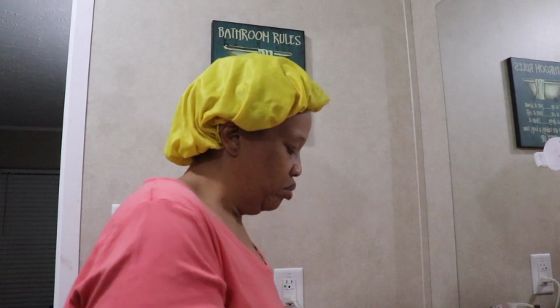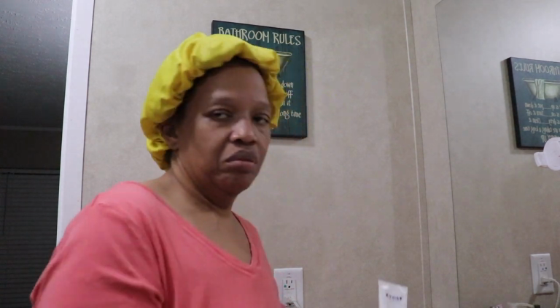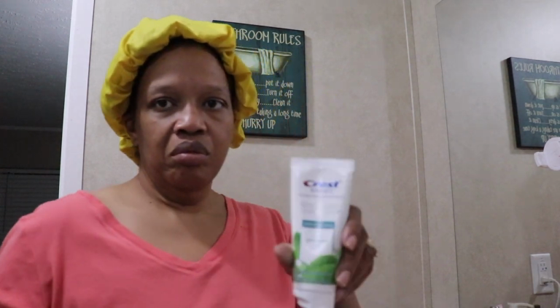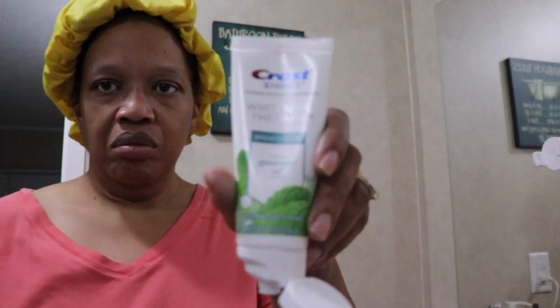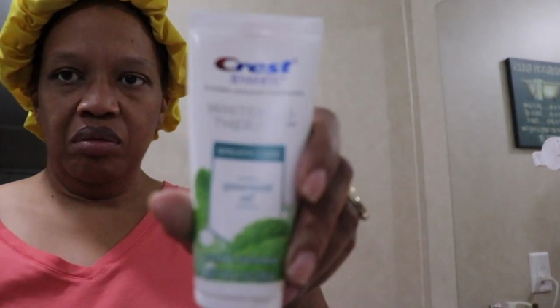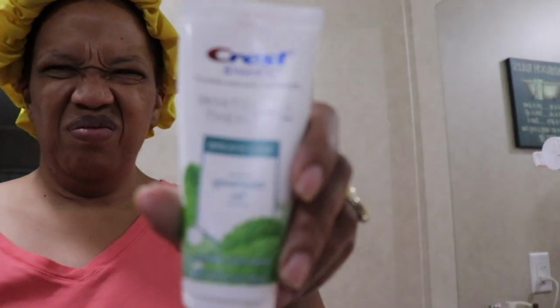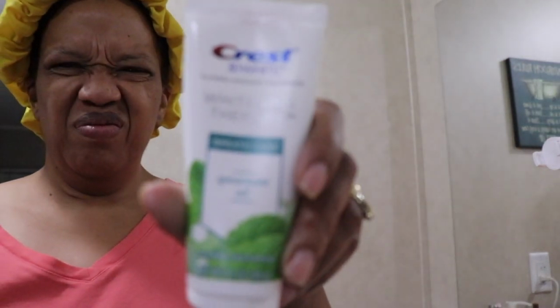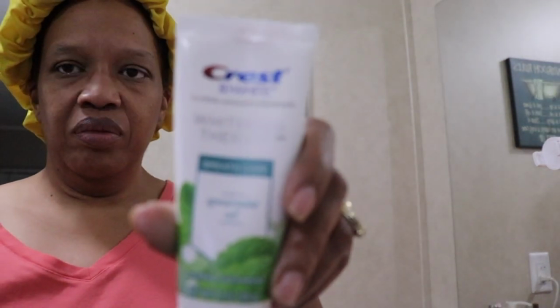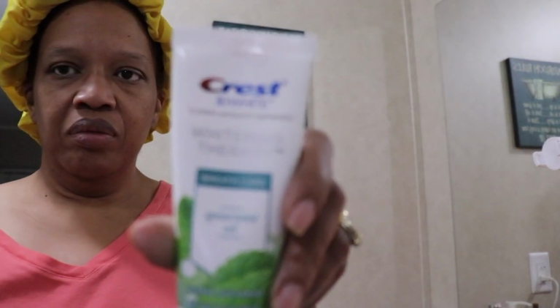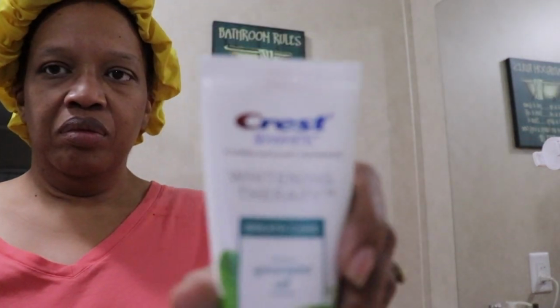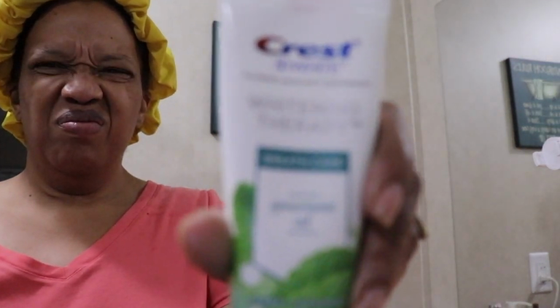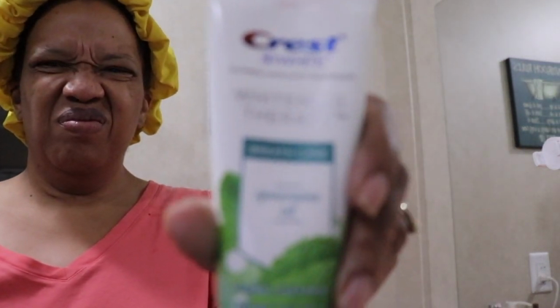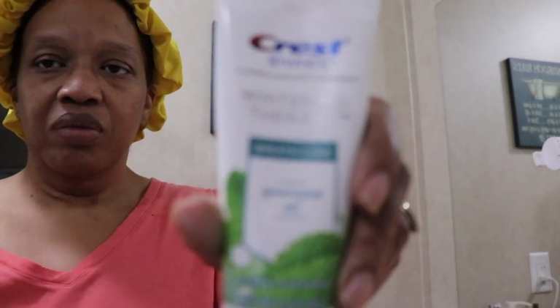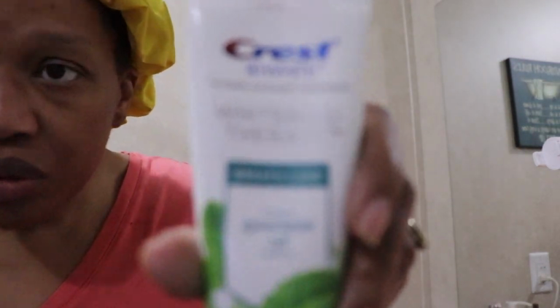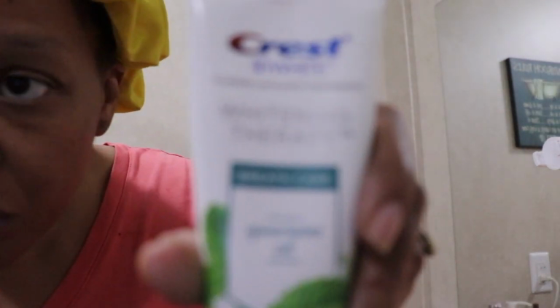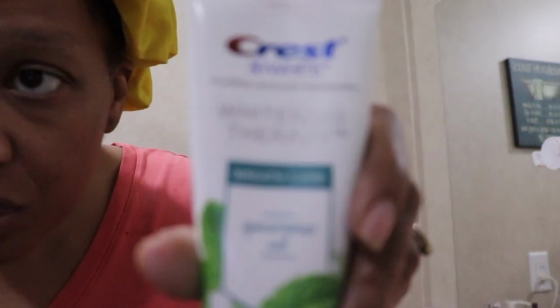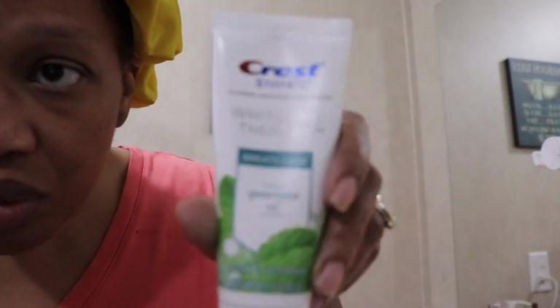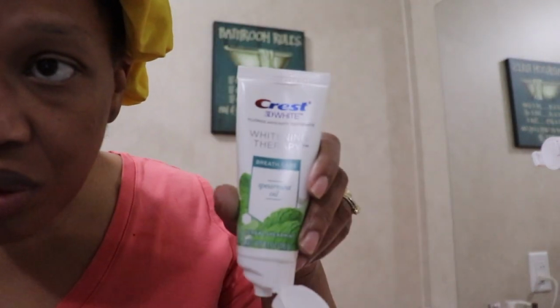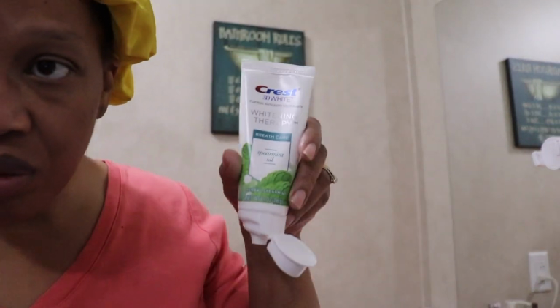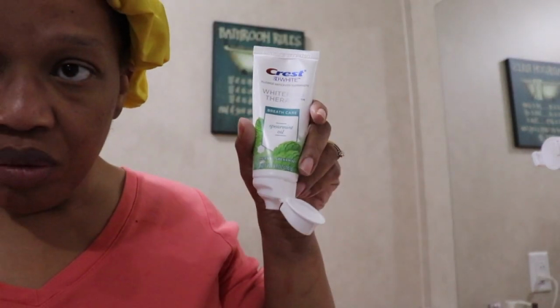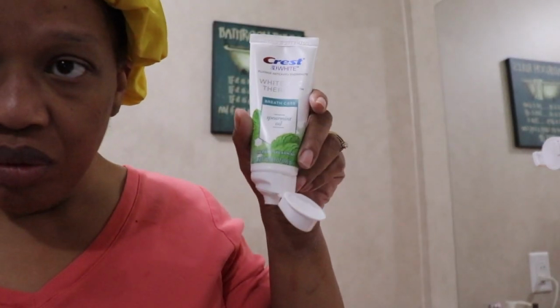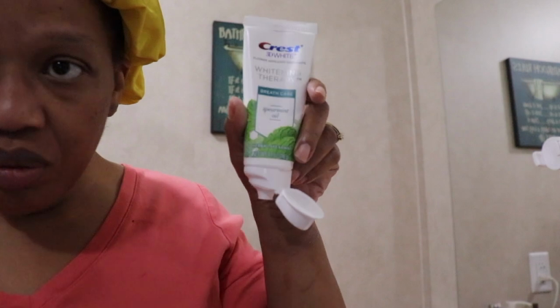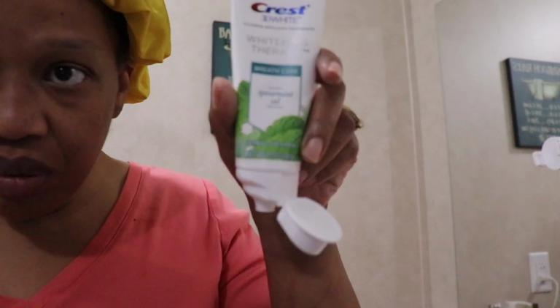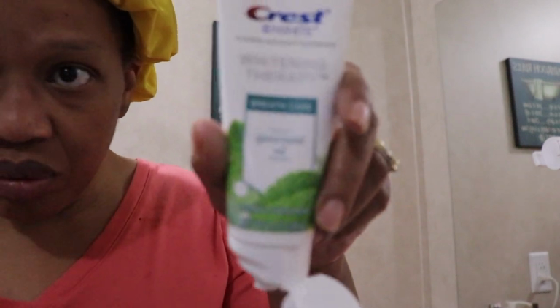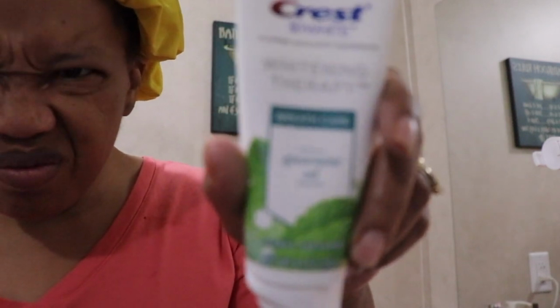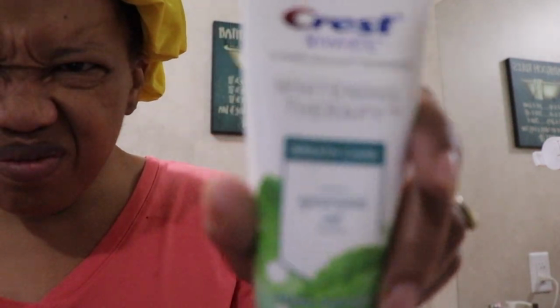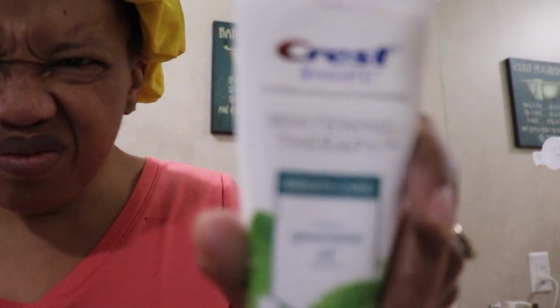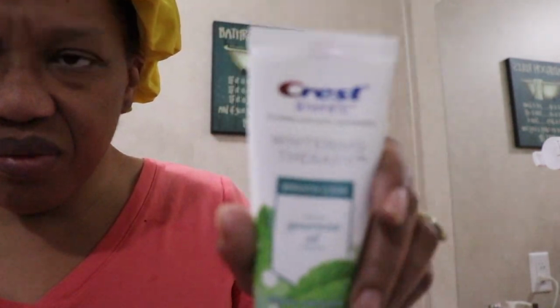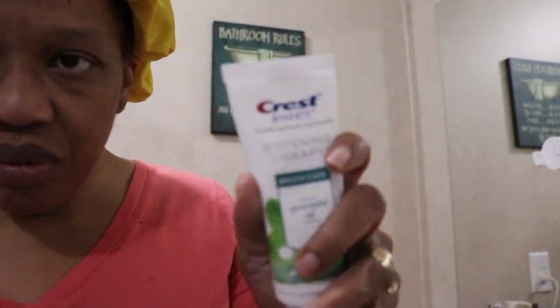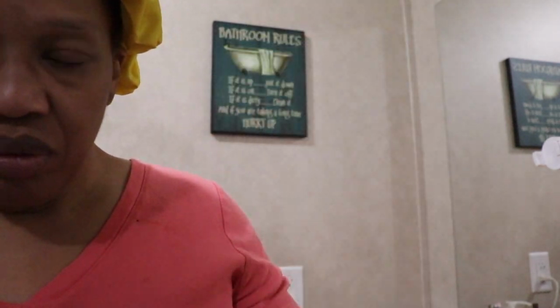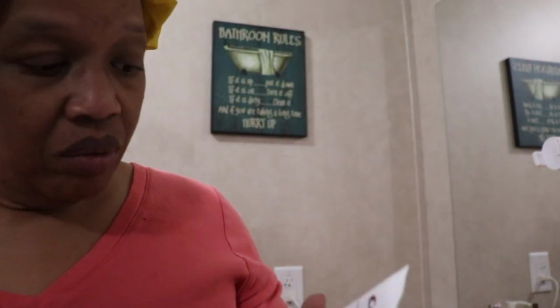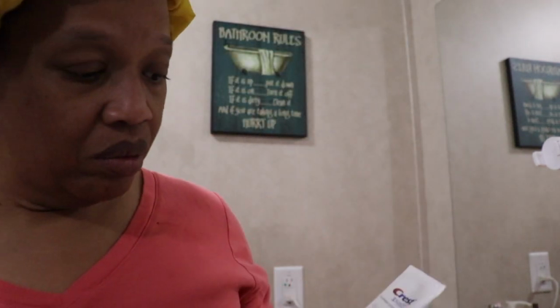Hi families, the Mobile Home Diva here. In today's video I'm going to be sharing with you my normal nighttime routine.